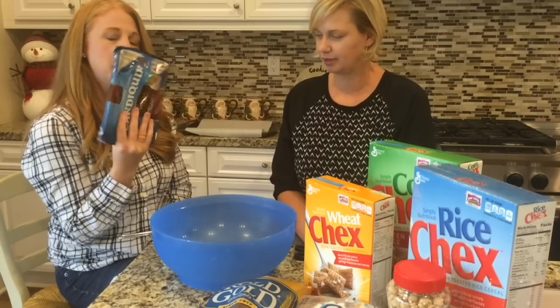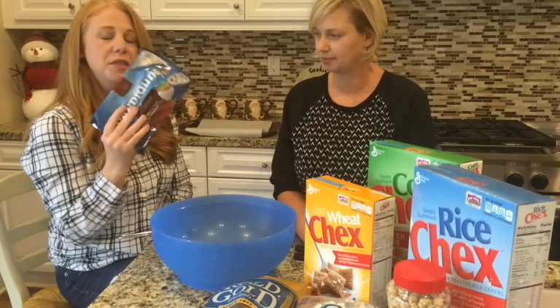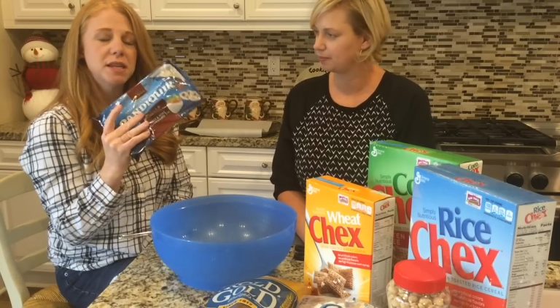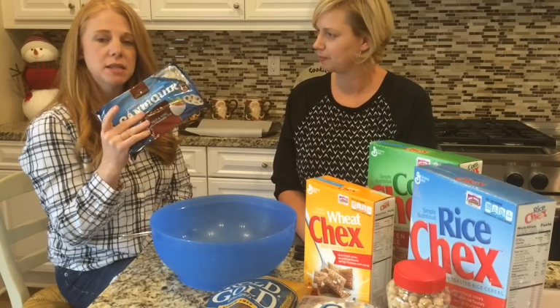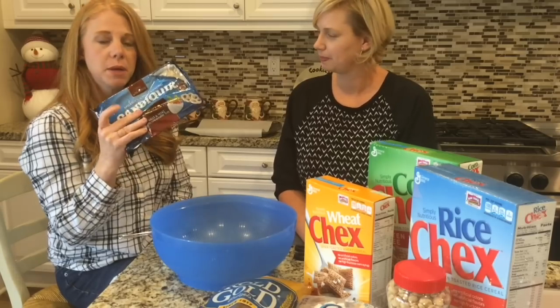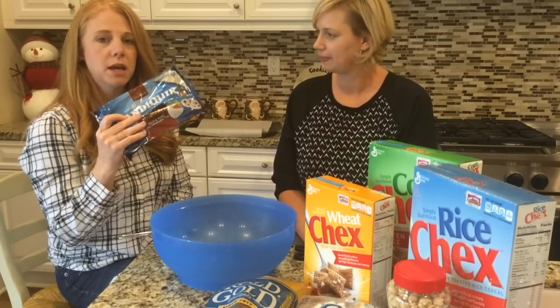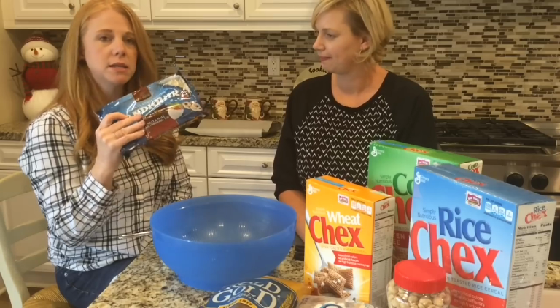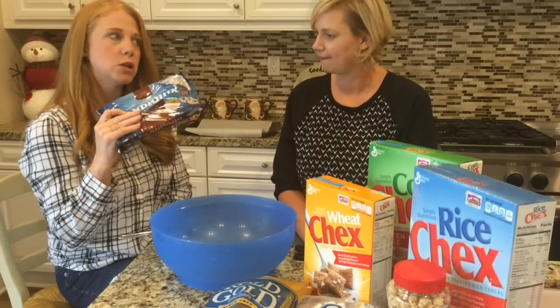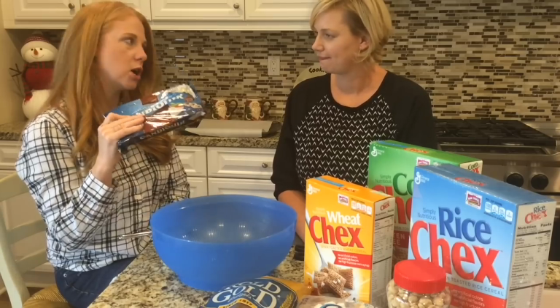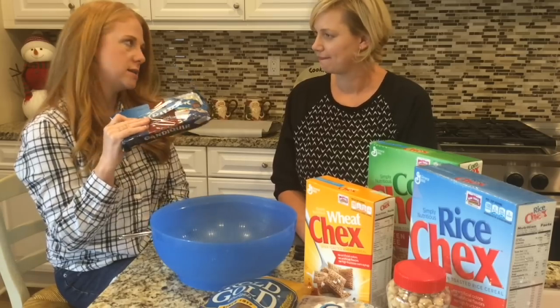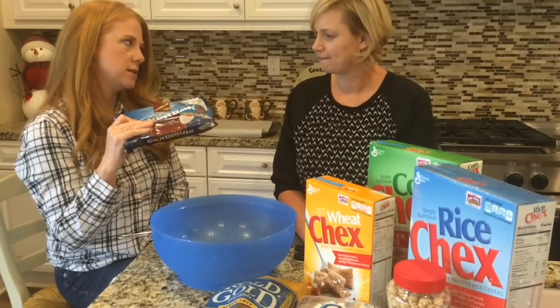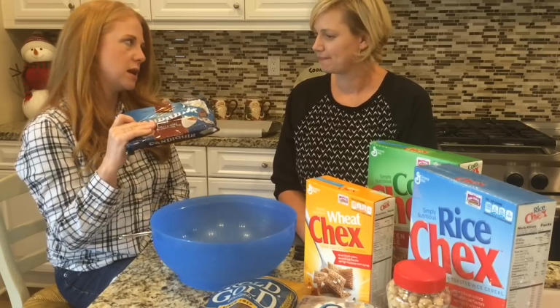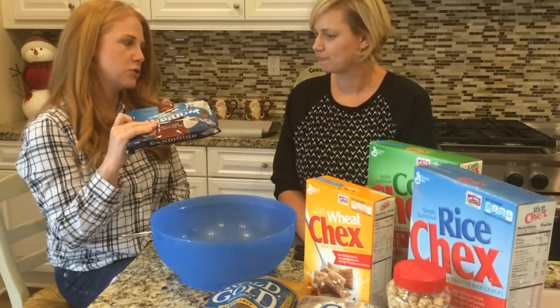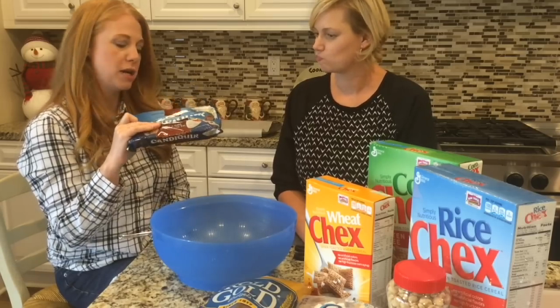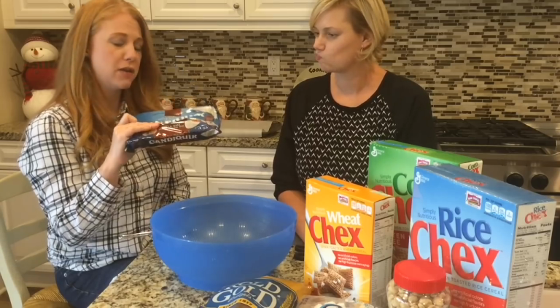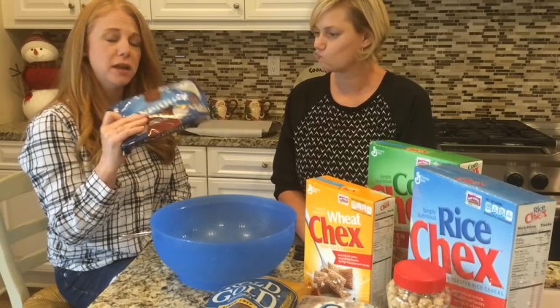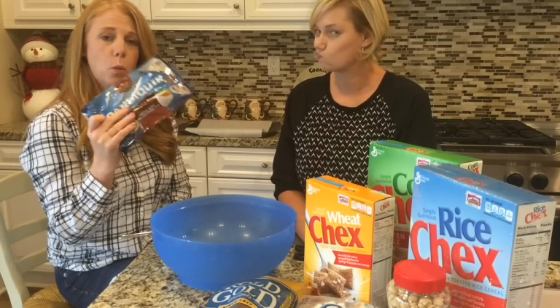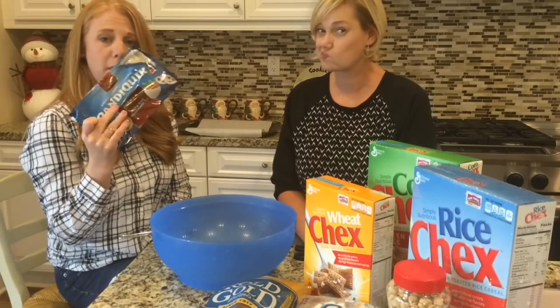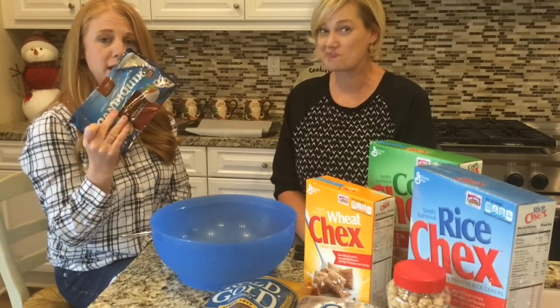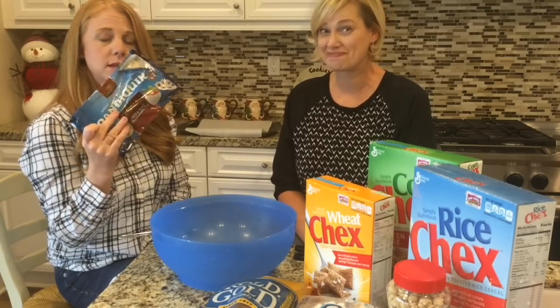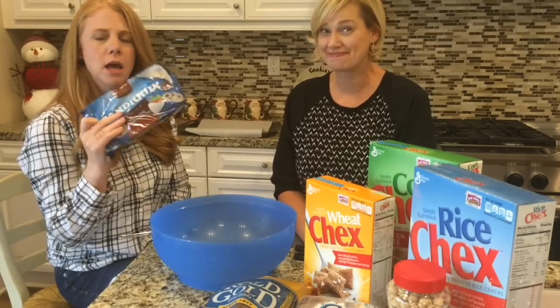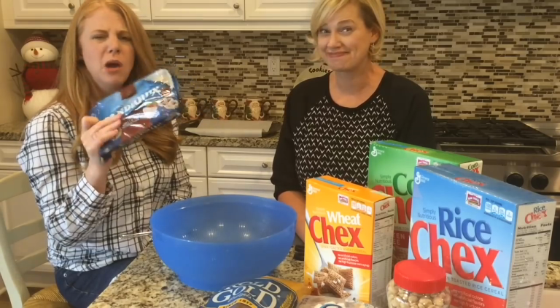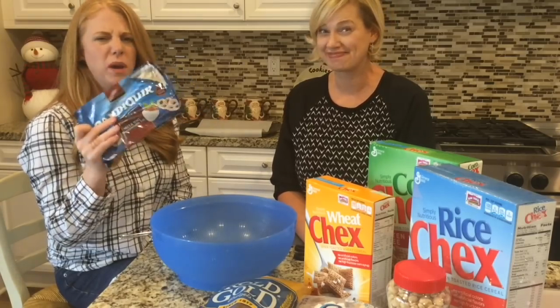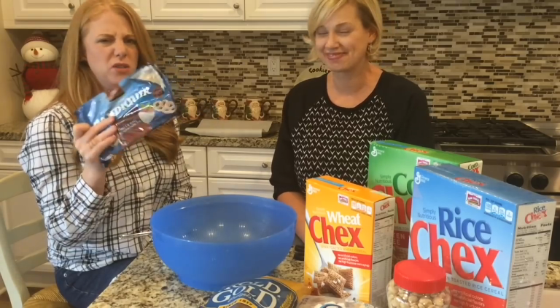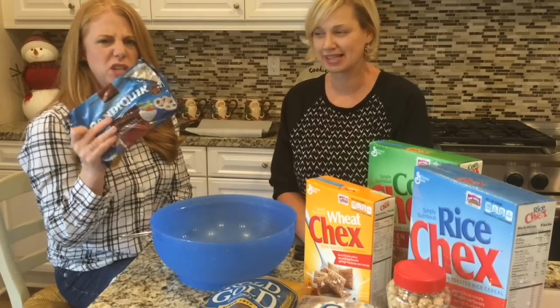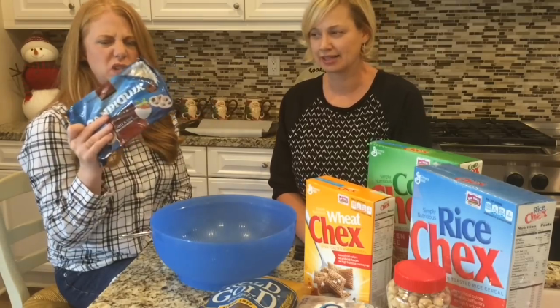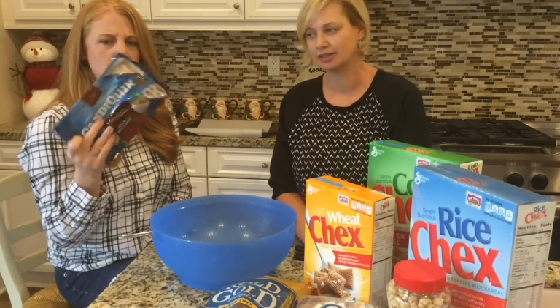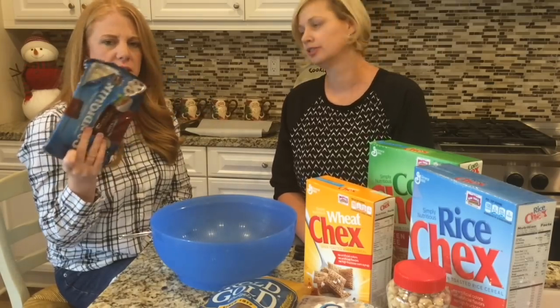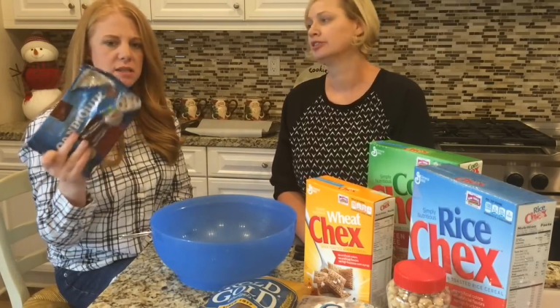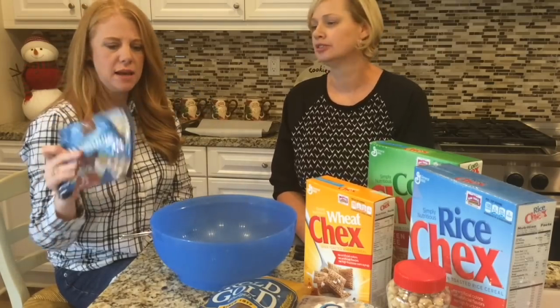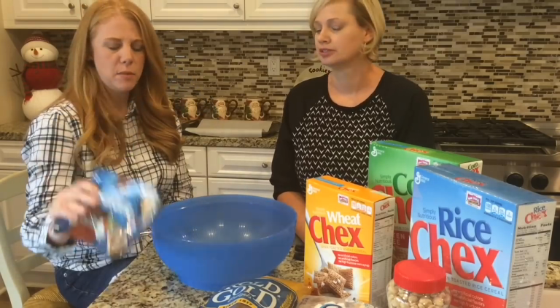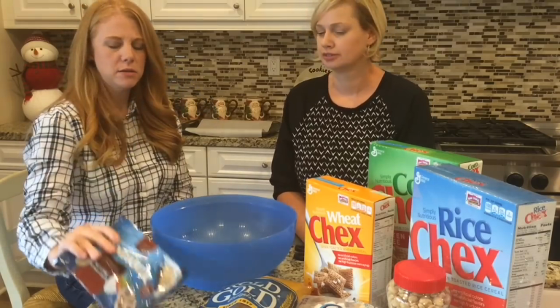I bought this because Target sells it and I was trying to get everything in one place. We usually use the Wilton's candy melt.